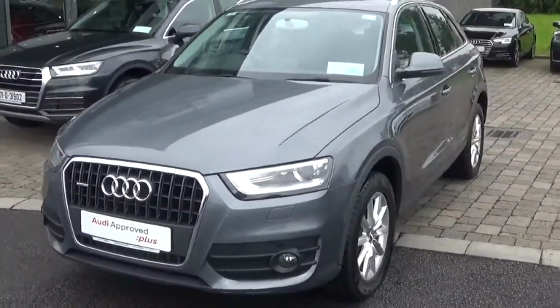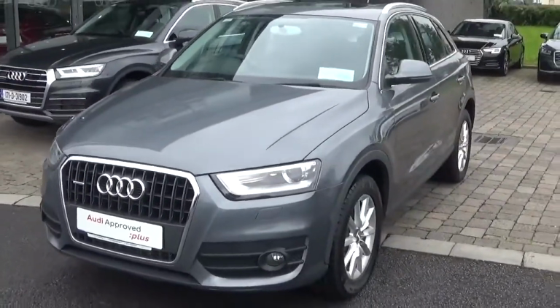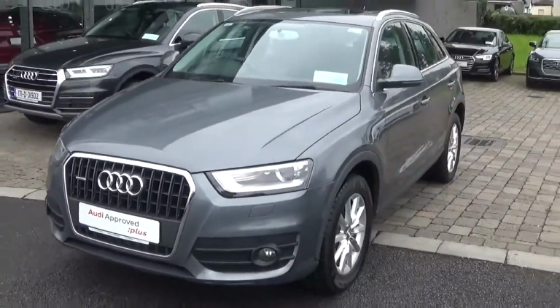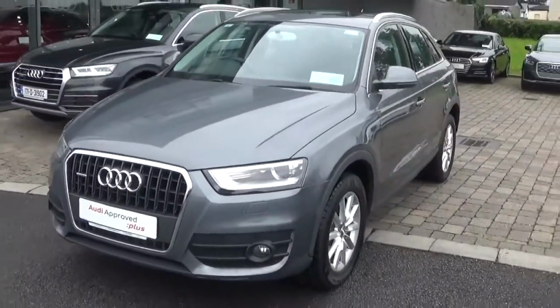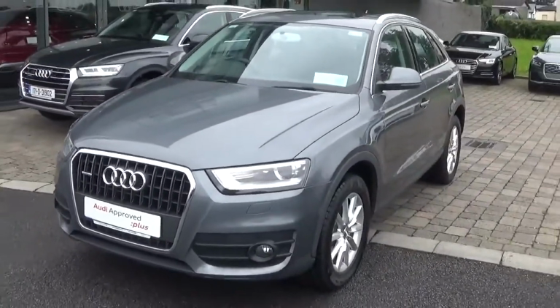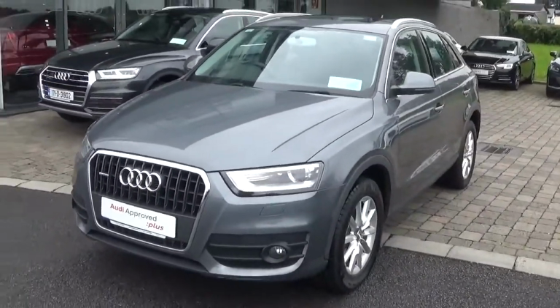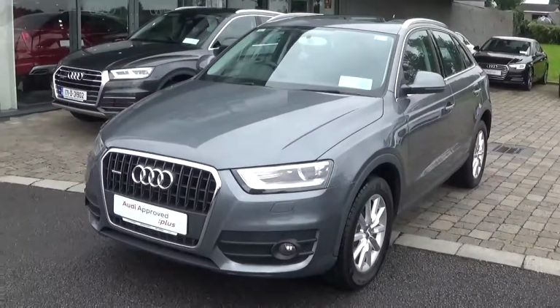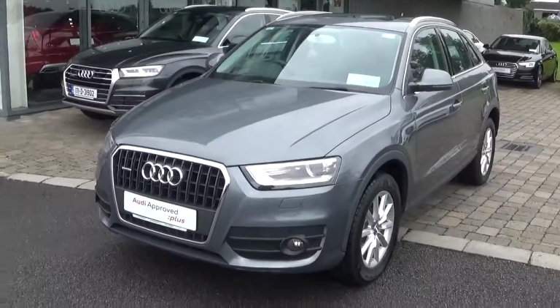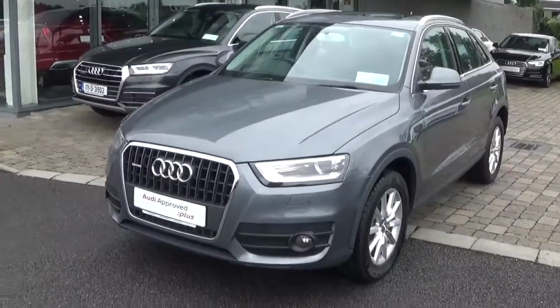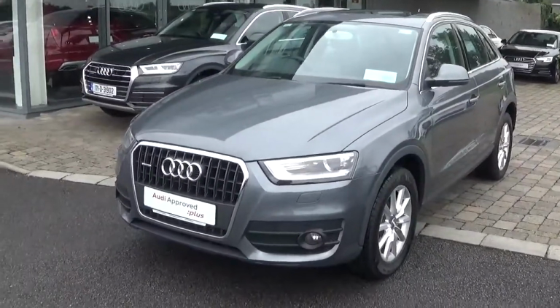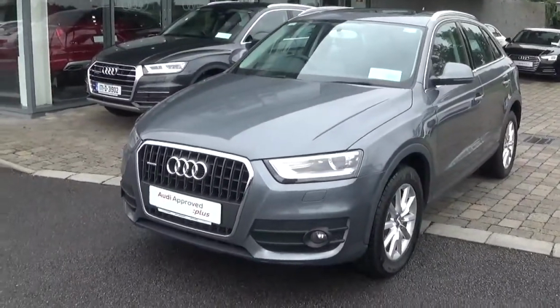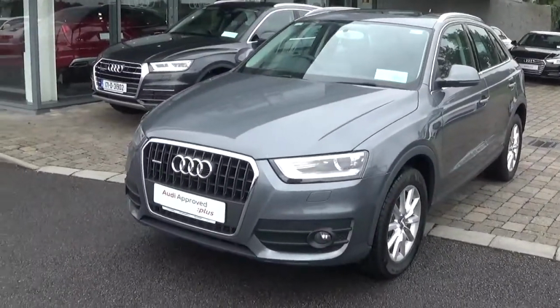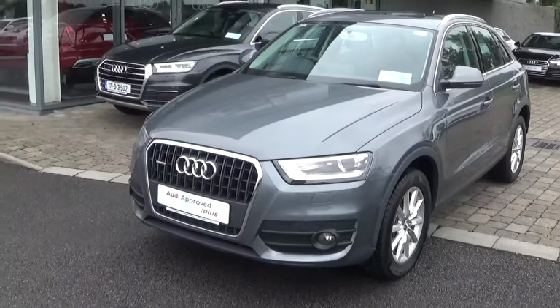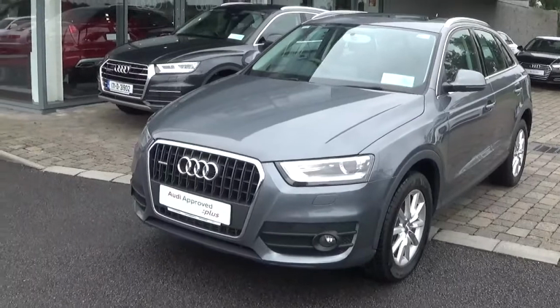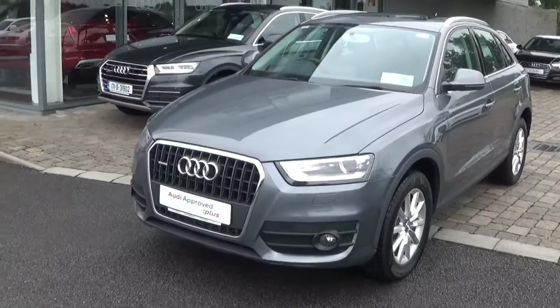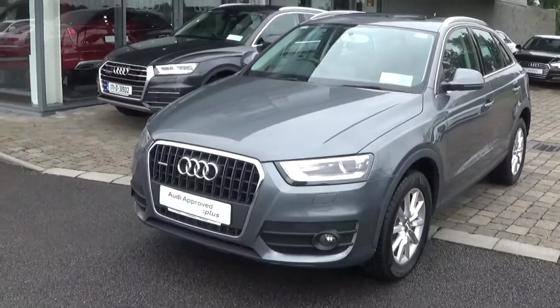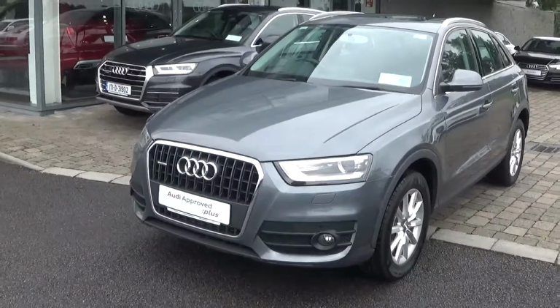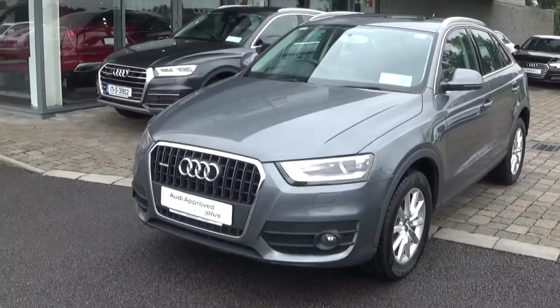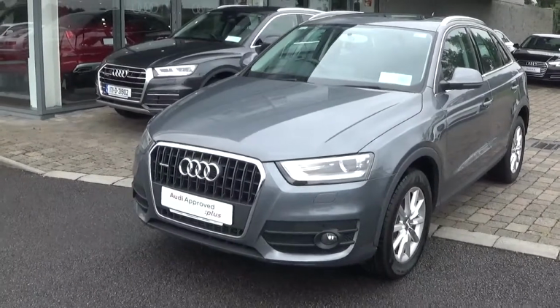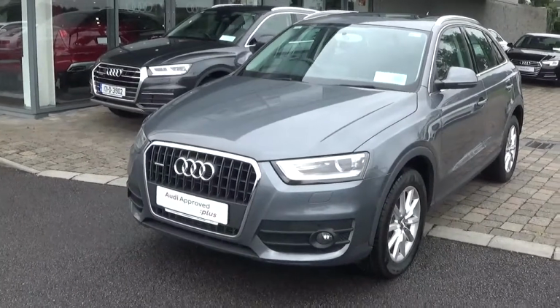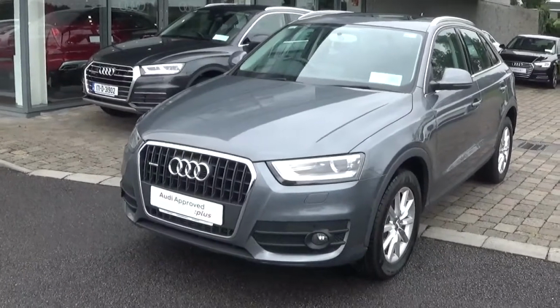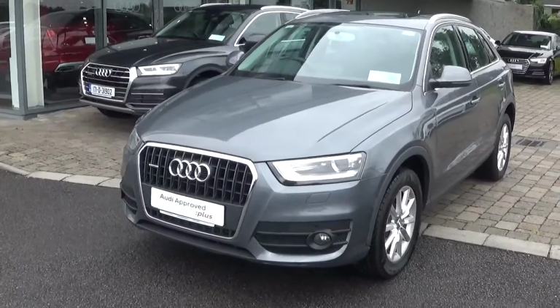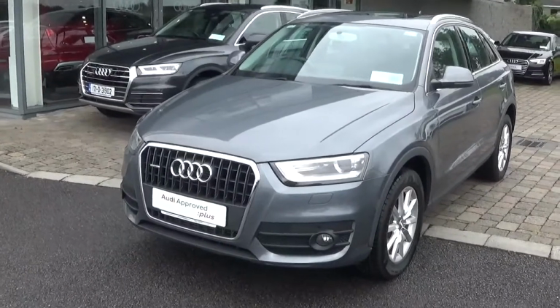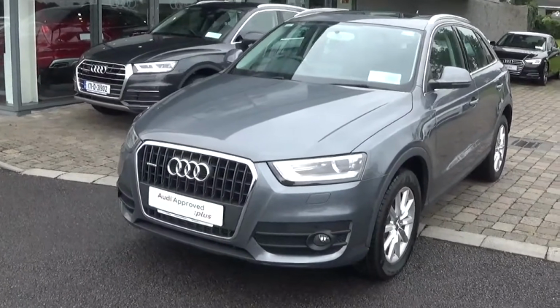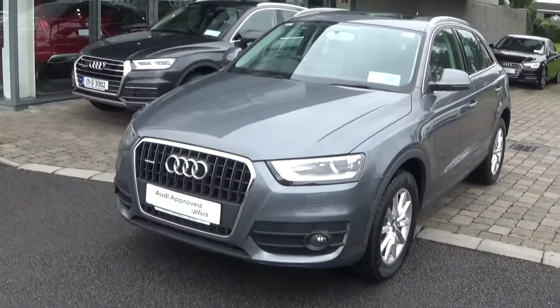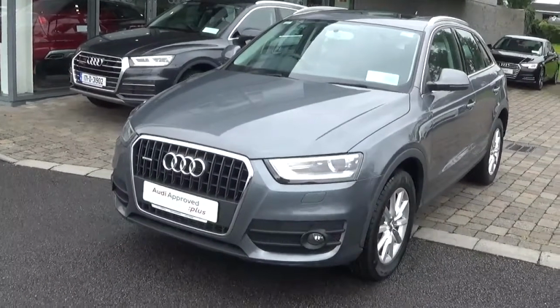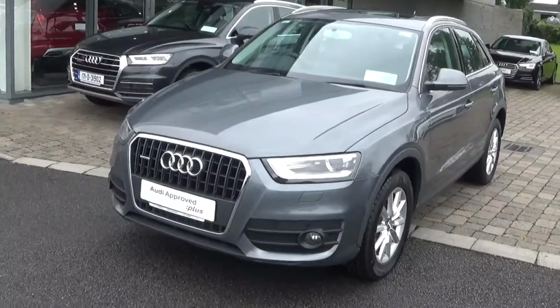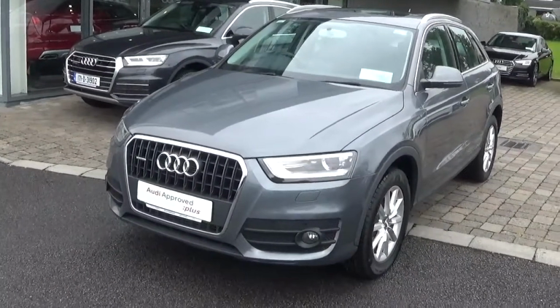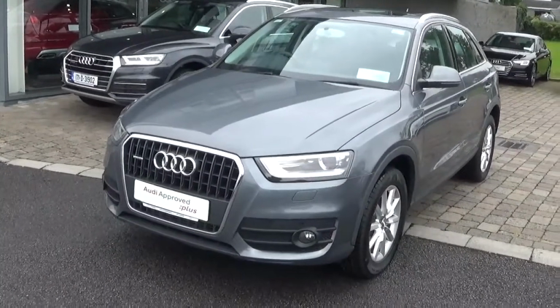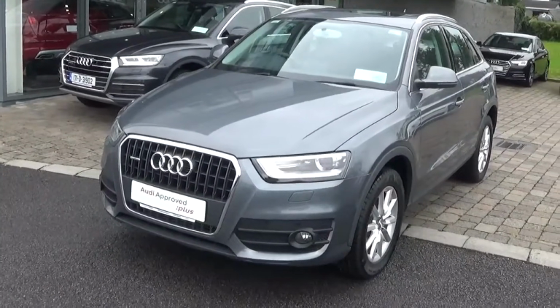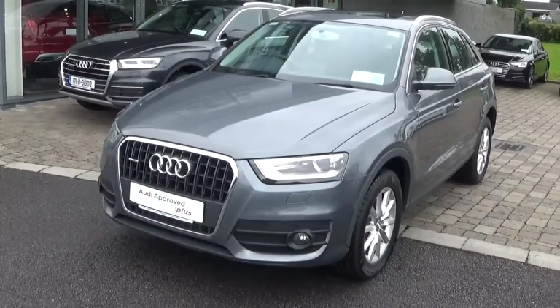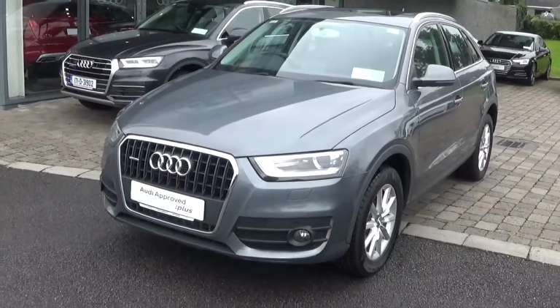It's finished in monsoon grey metallic with a black cloth interior, and it's finished in SE specification.